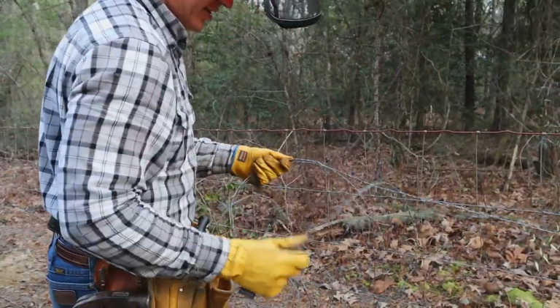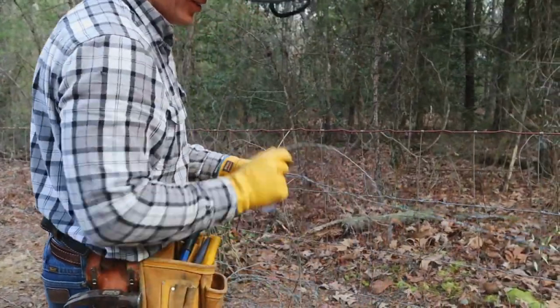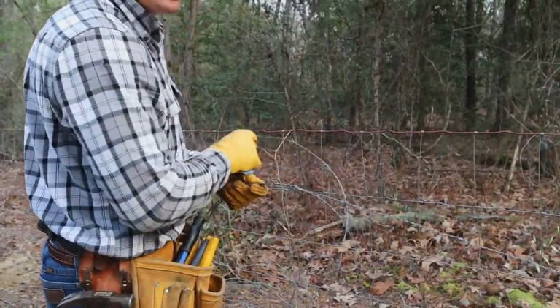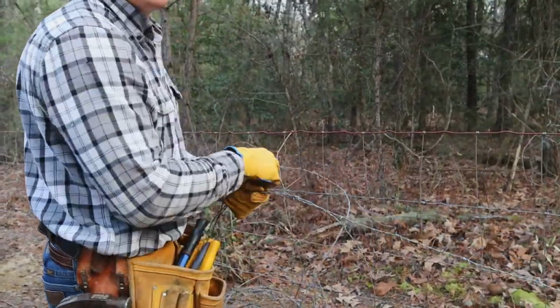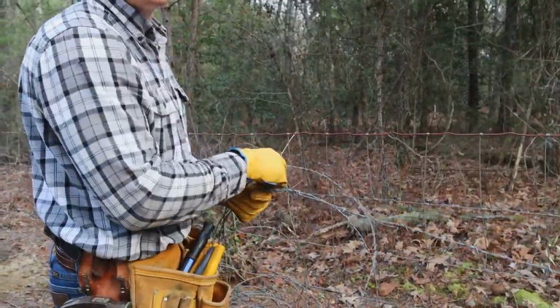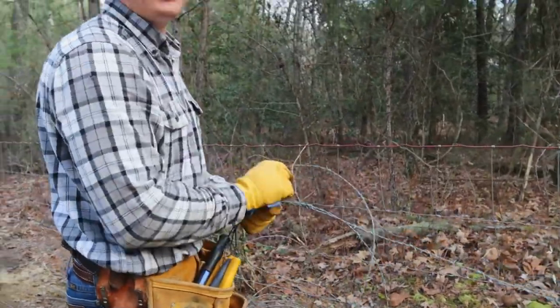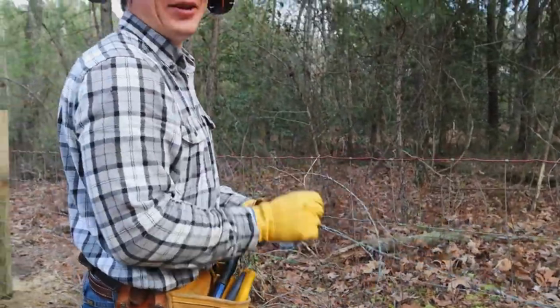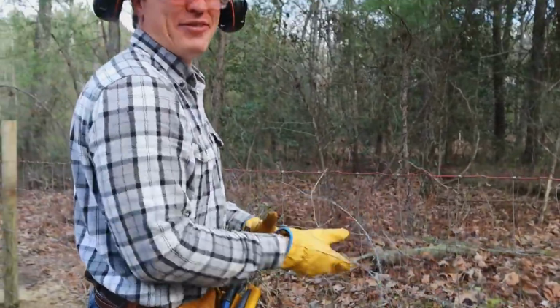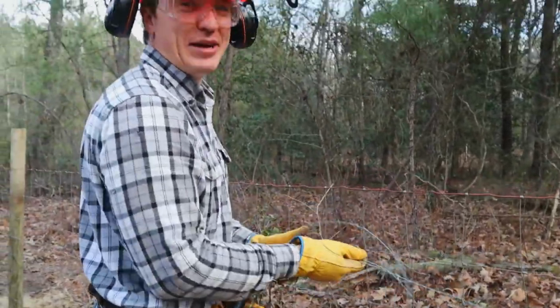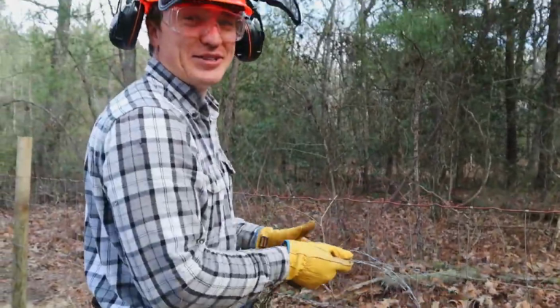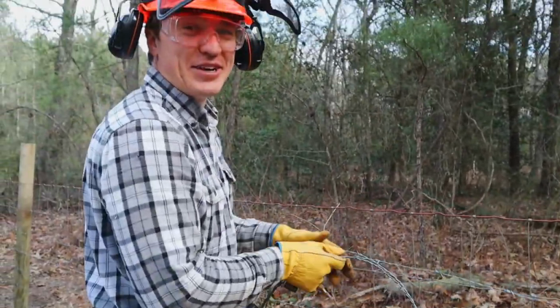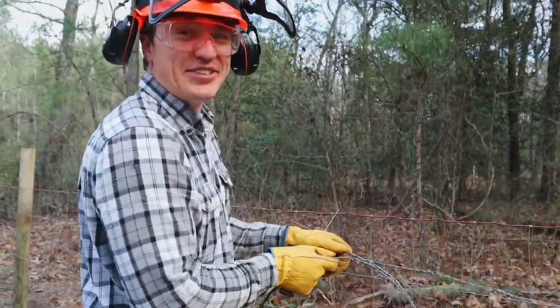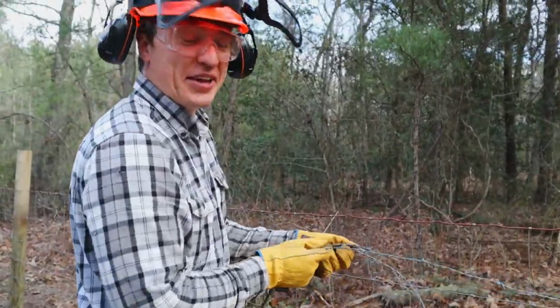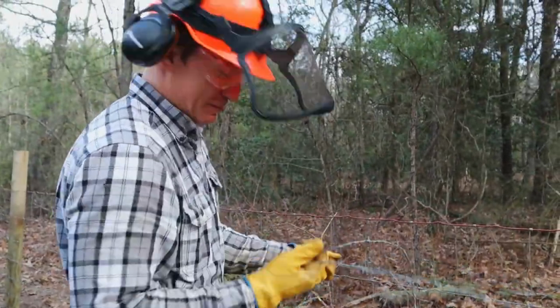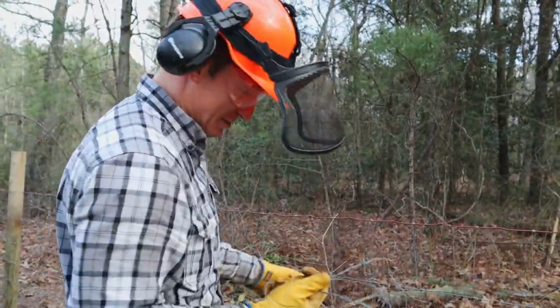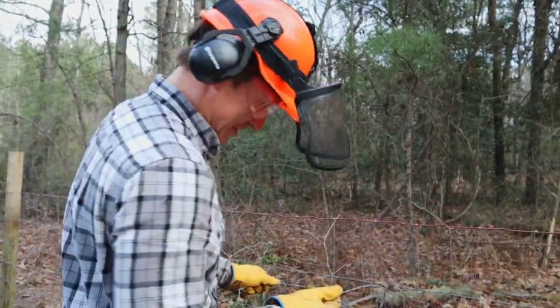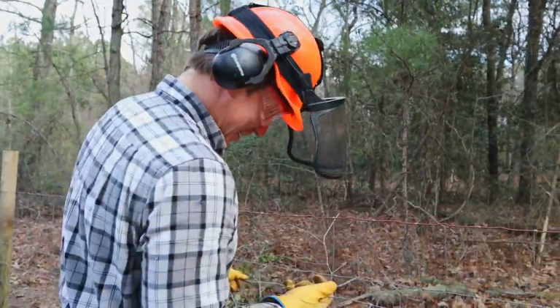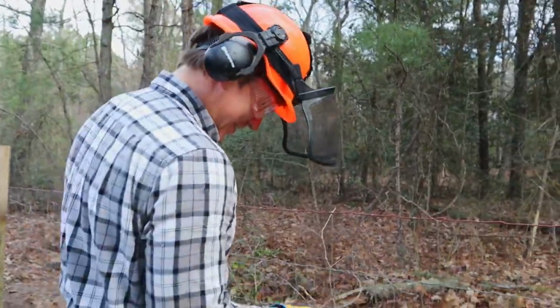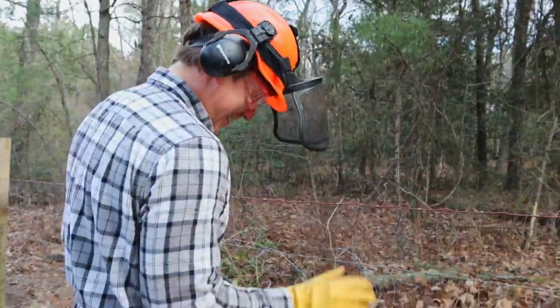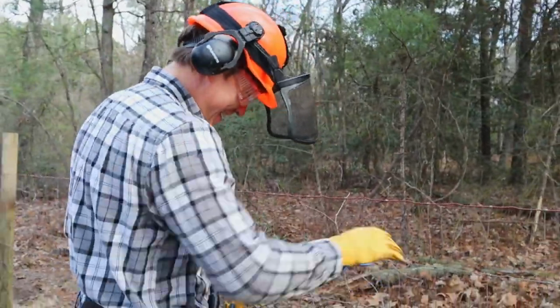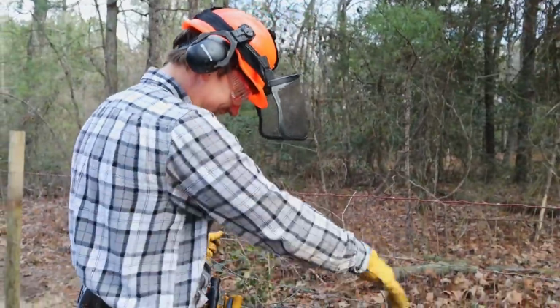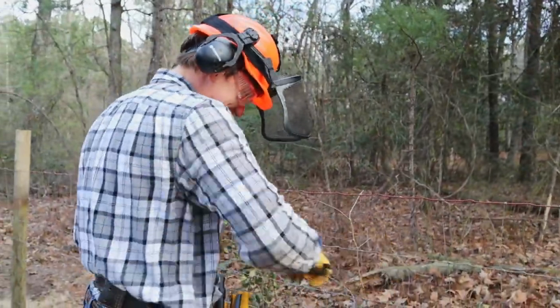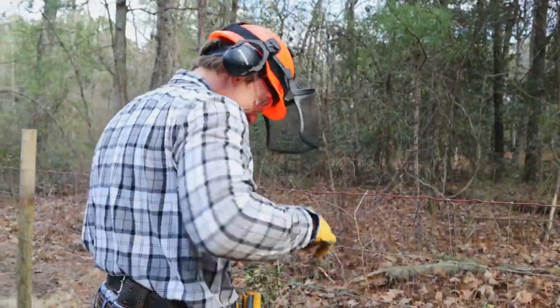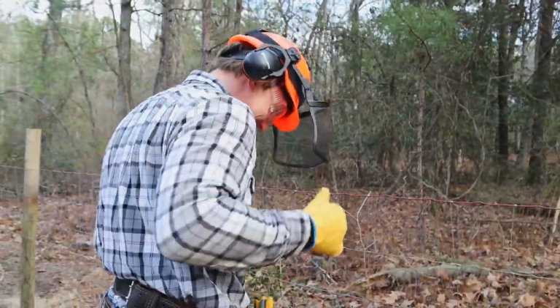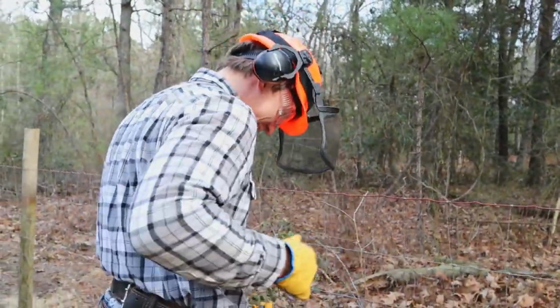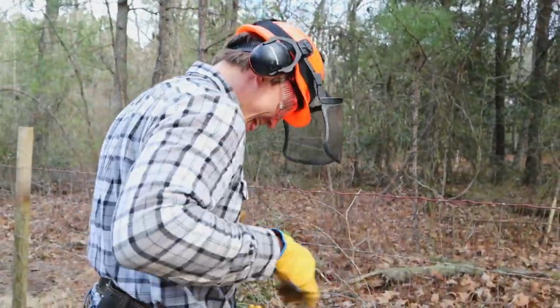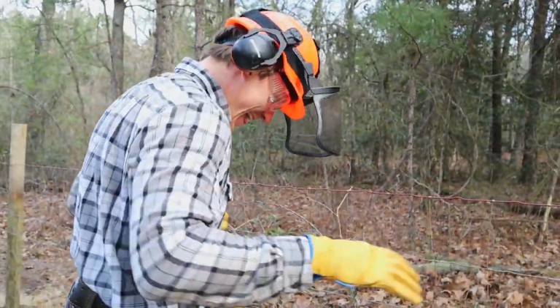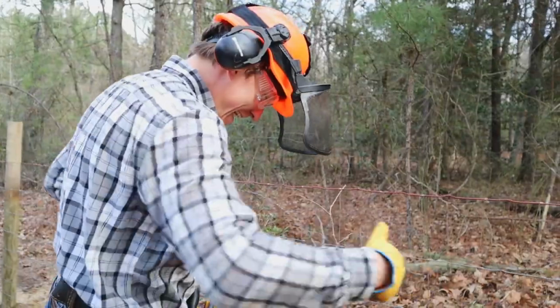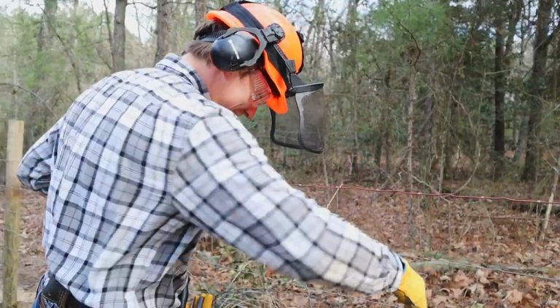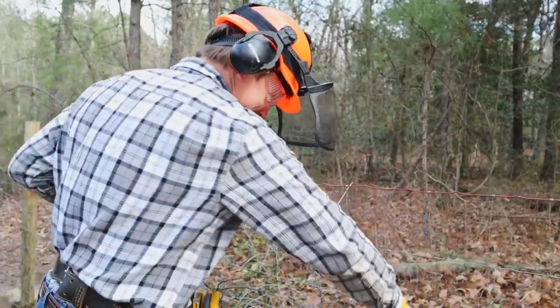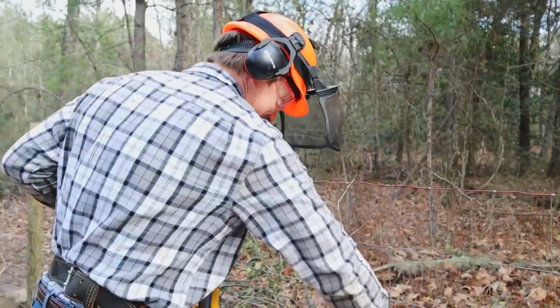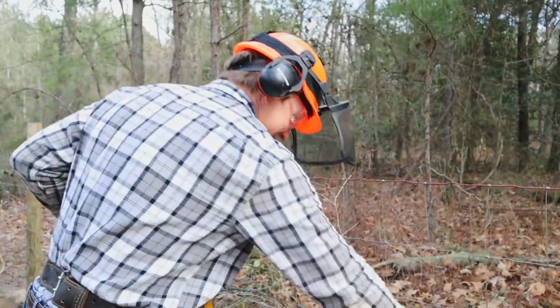Literally a whole video of me just untangling barbed wire. Oh Lord!